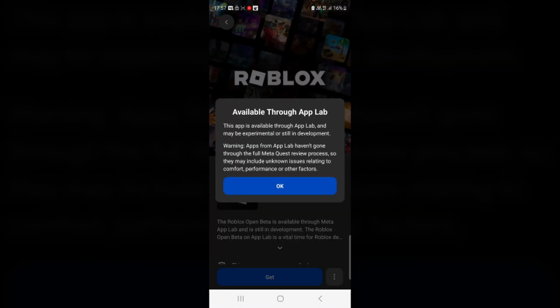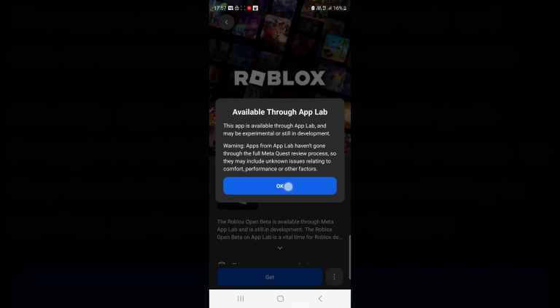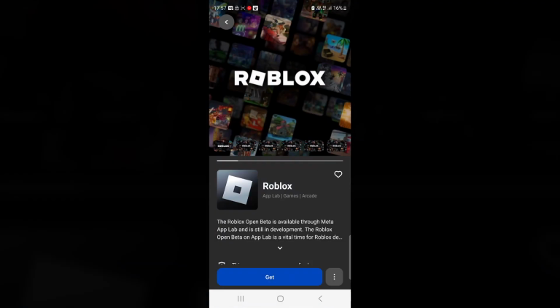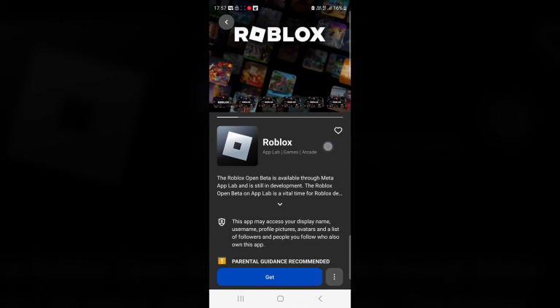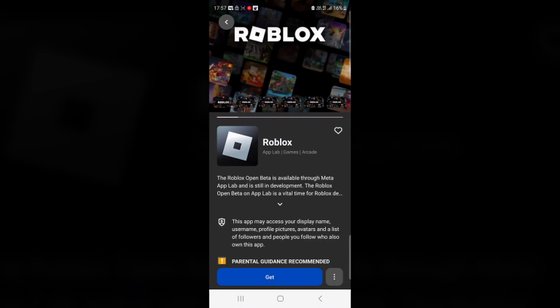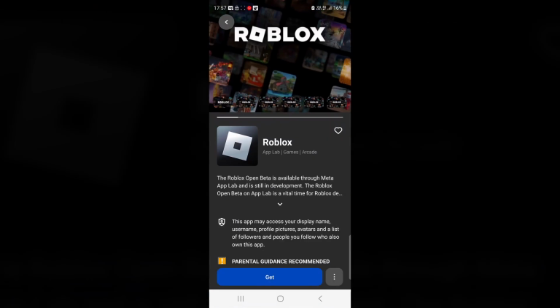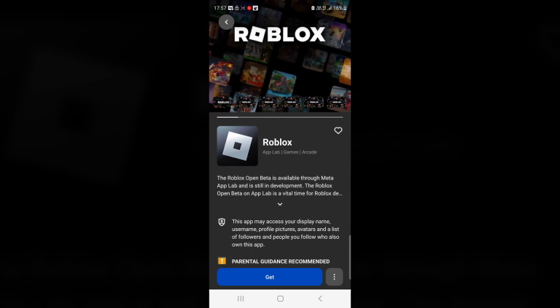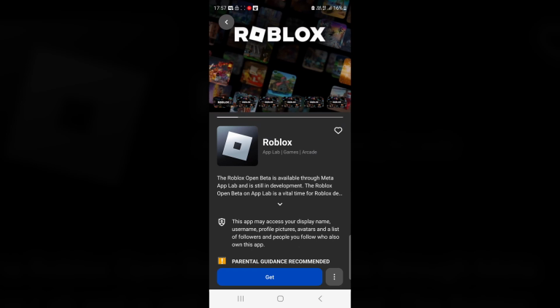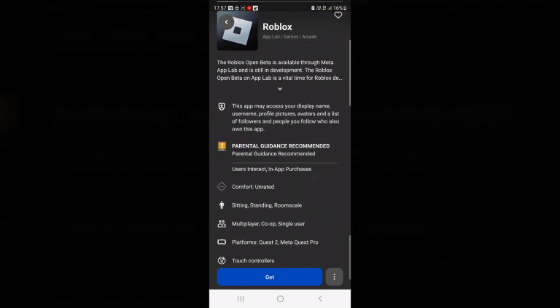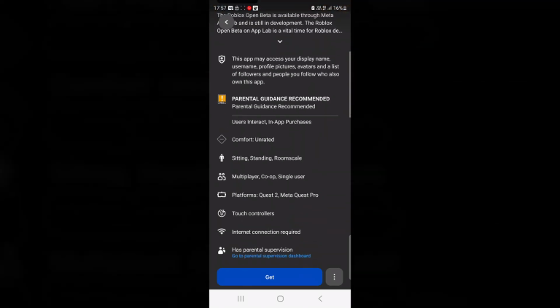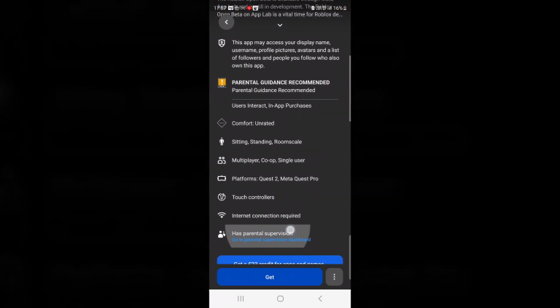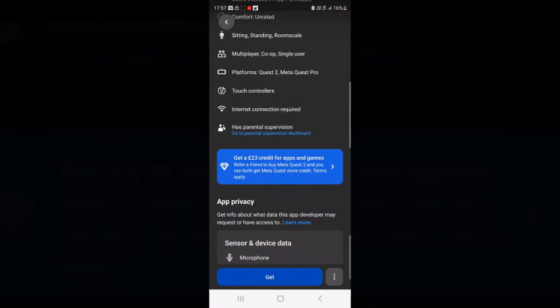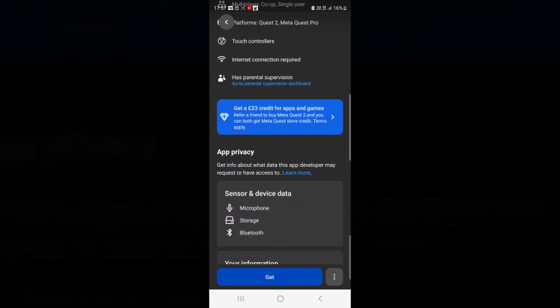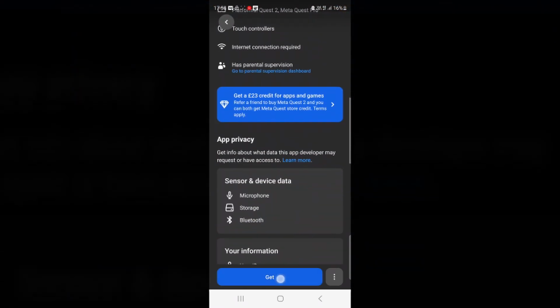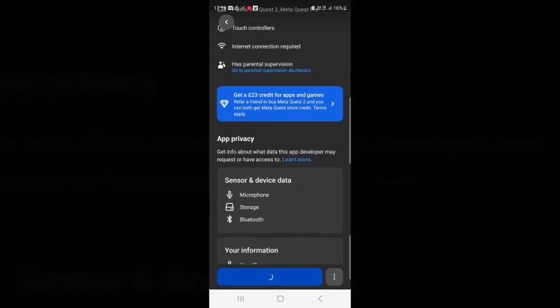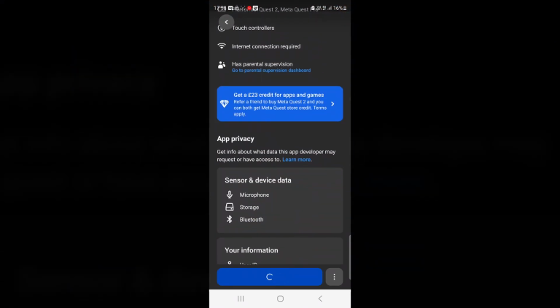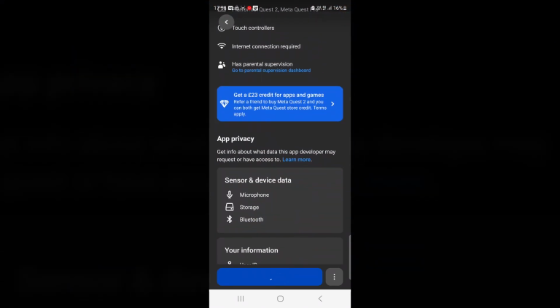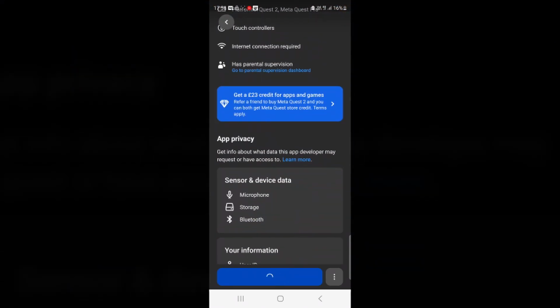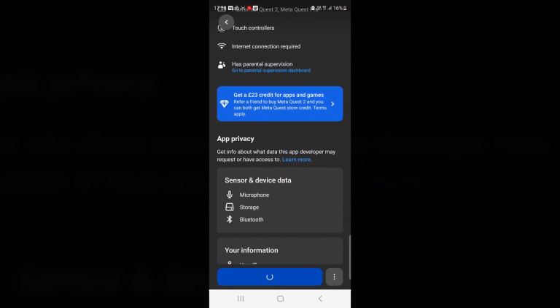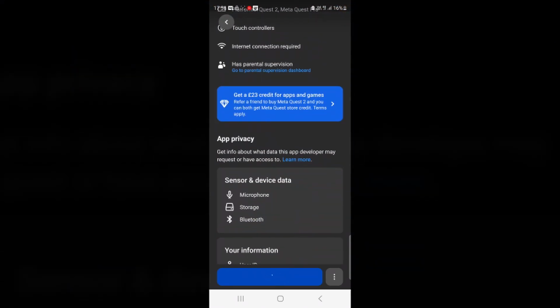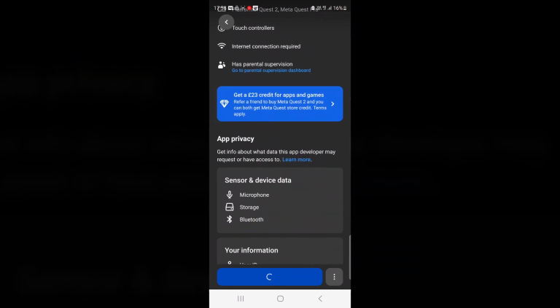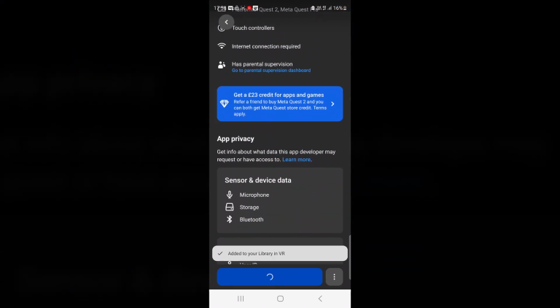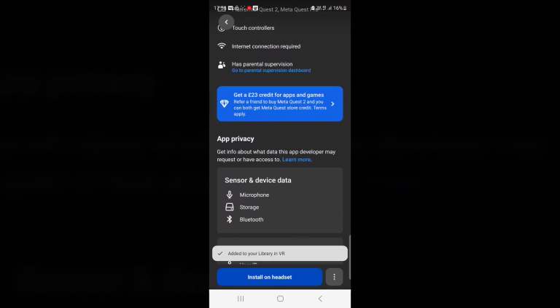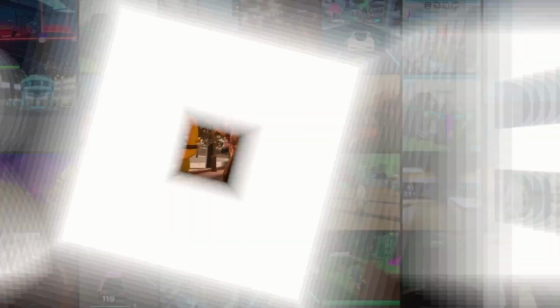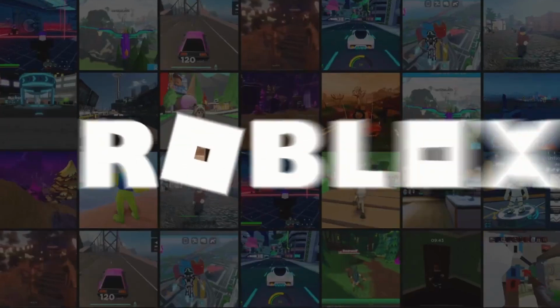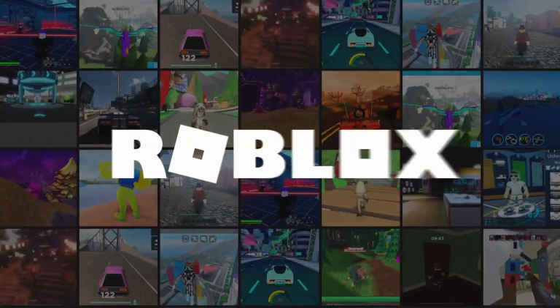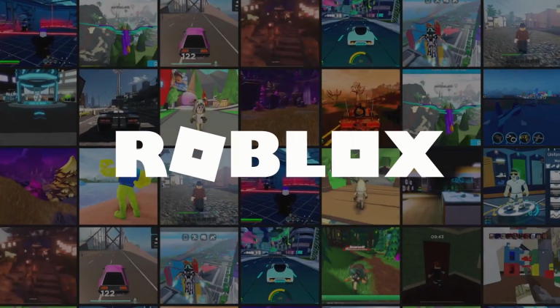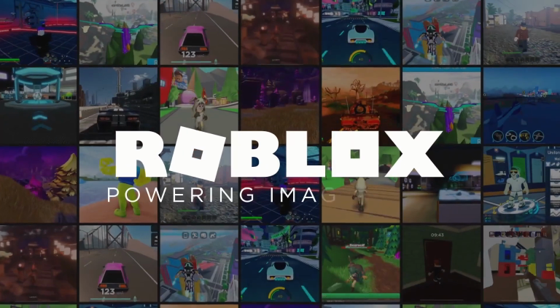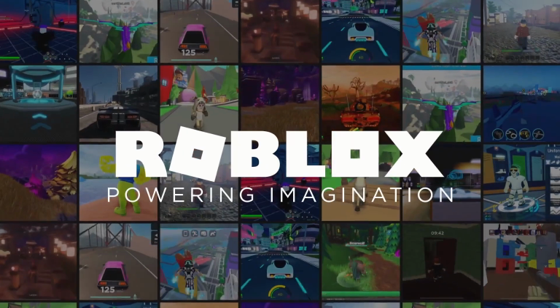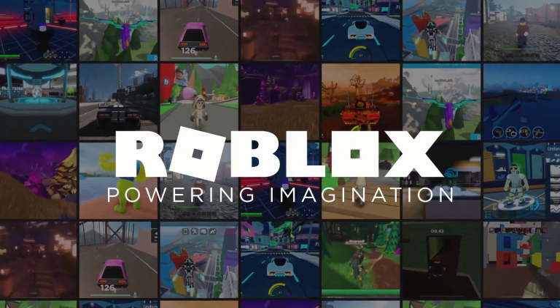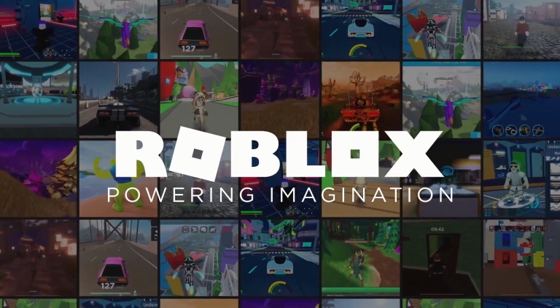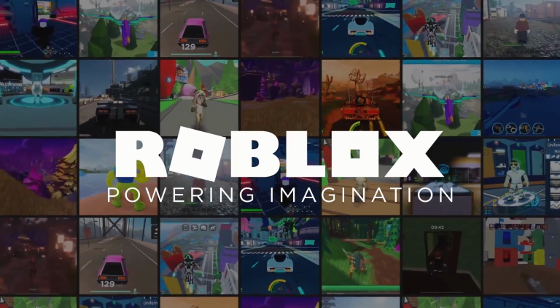You'll be able to enjoy all the games that Roblox has to offer. Are you excited for this guys? Let me know down below. Peace.